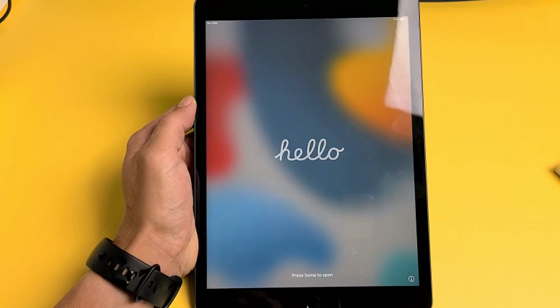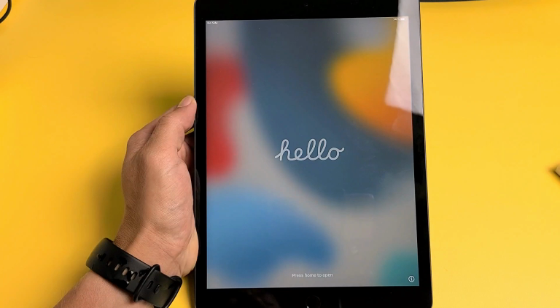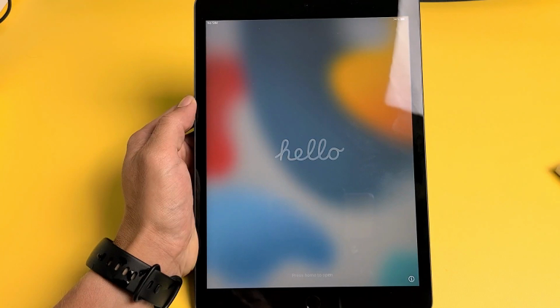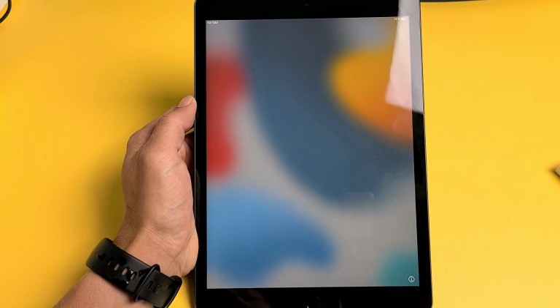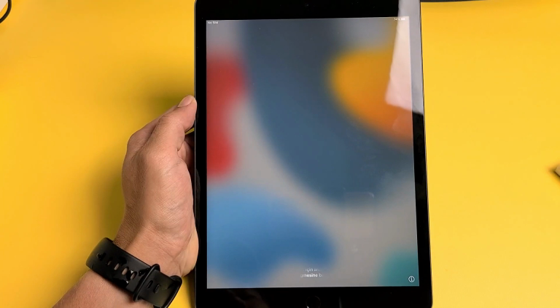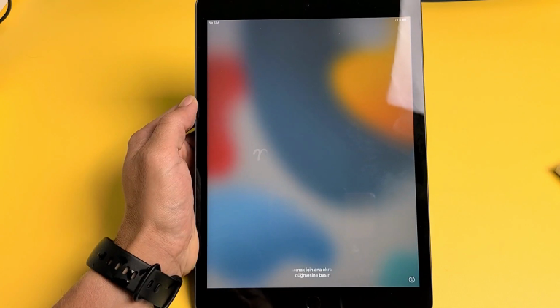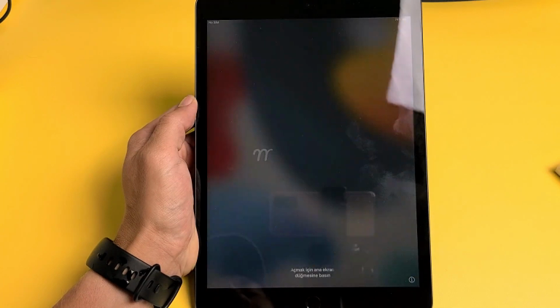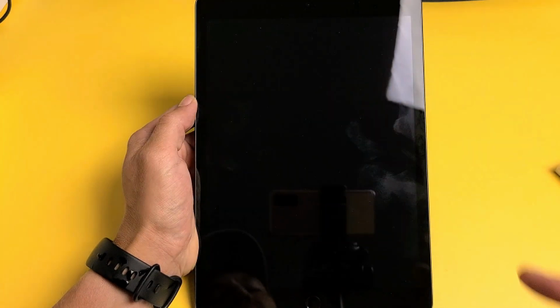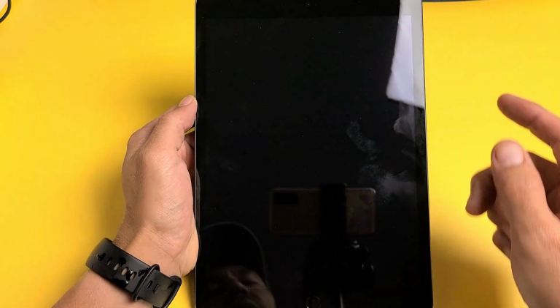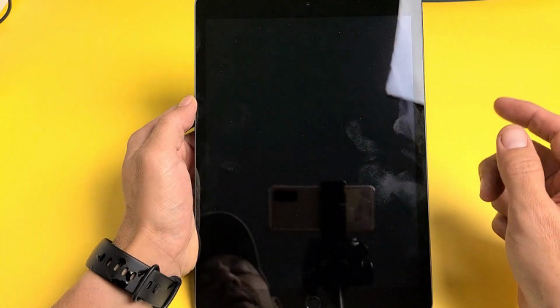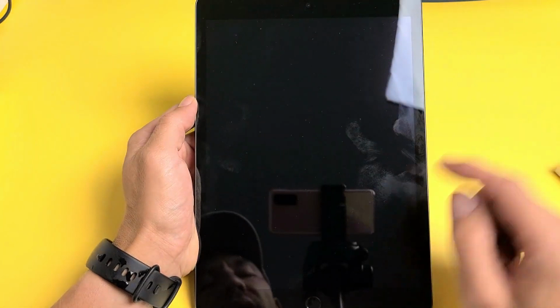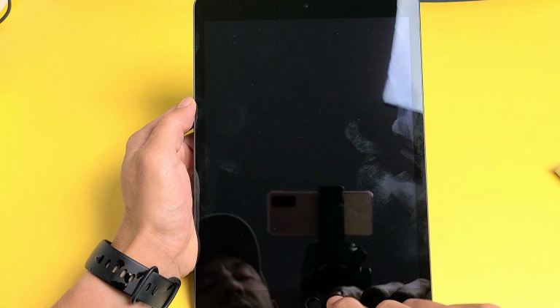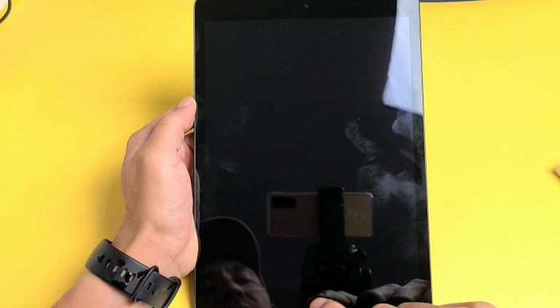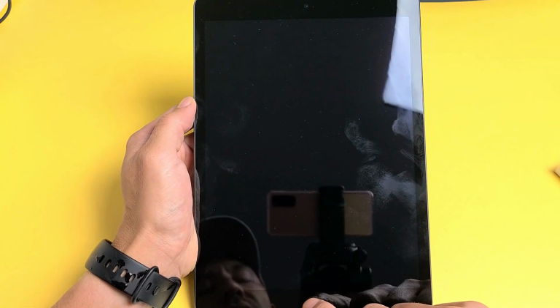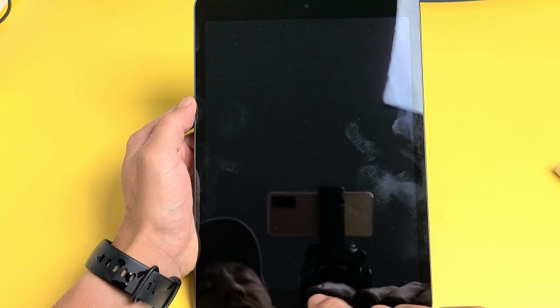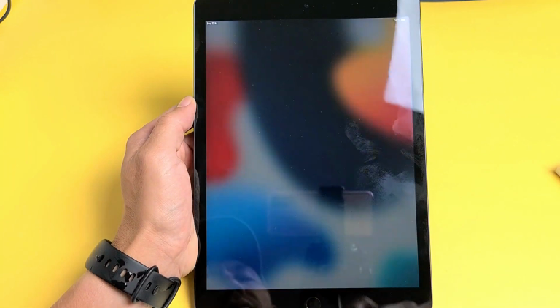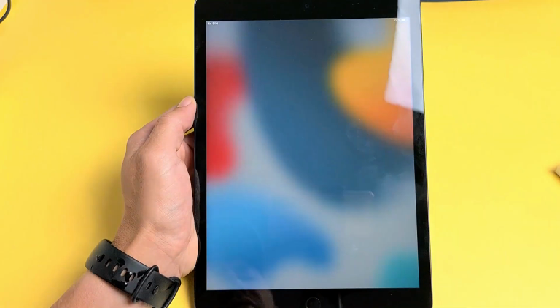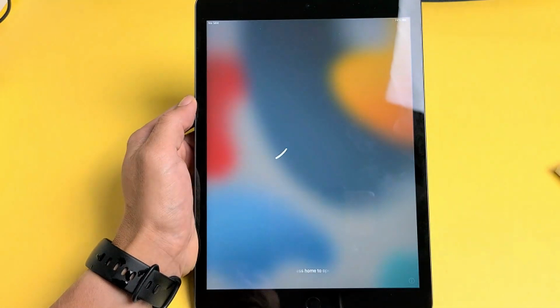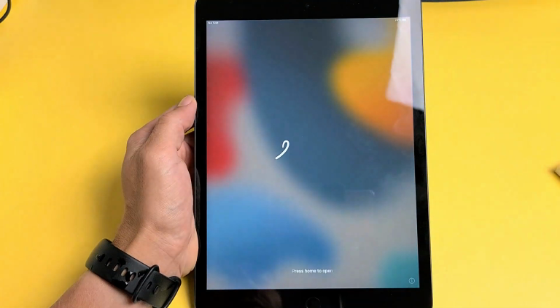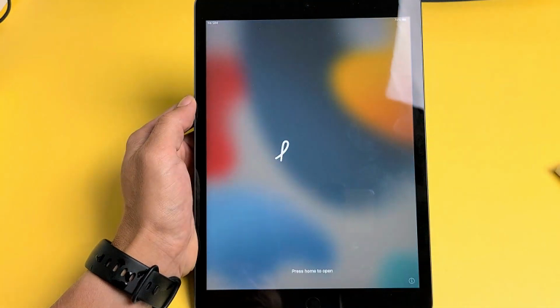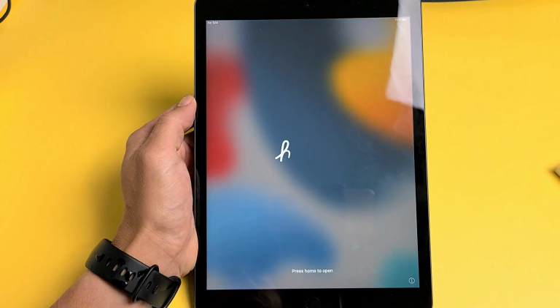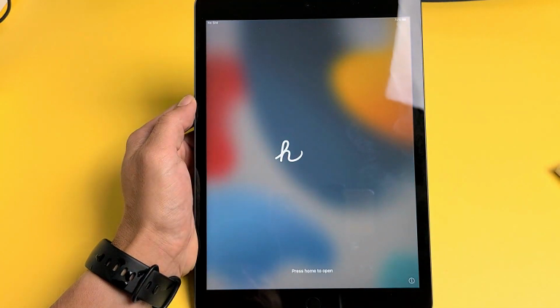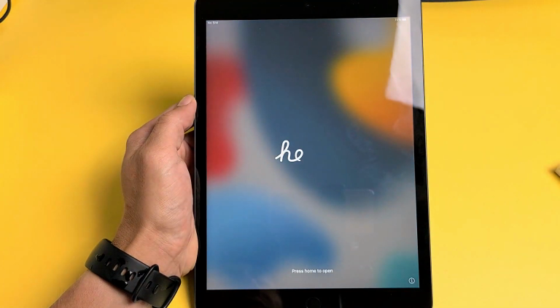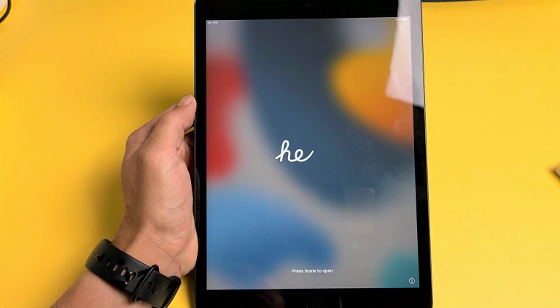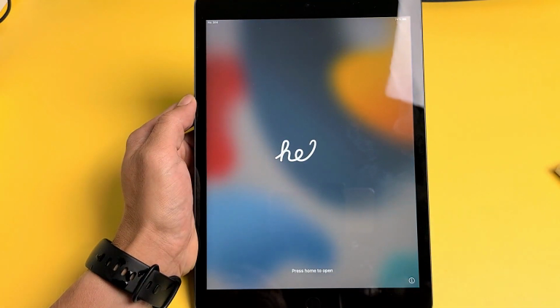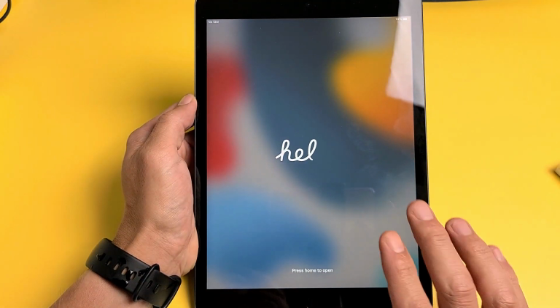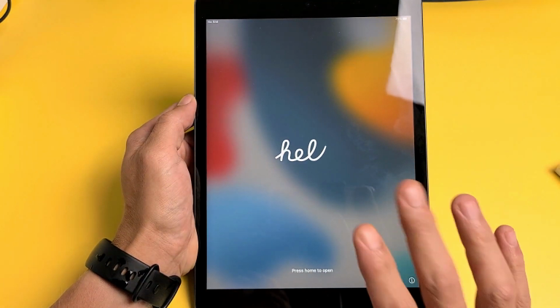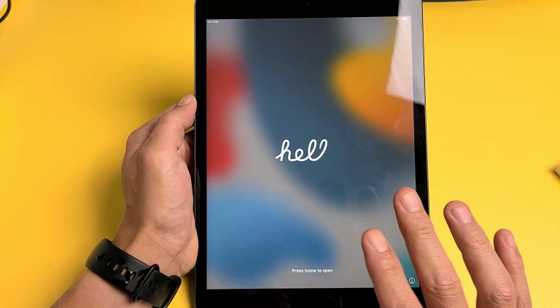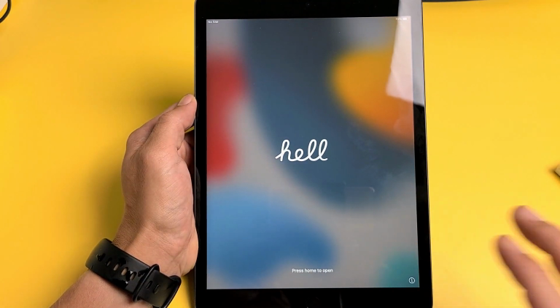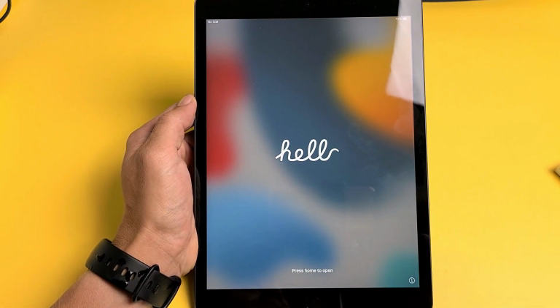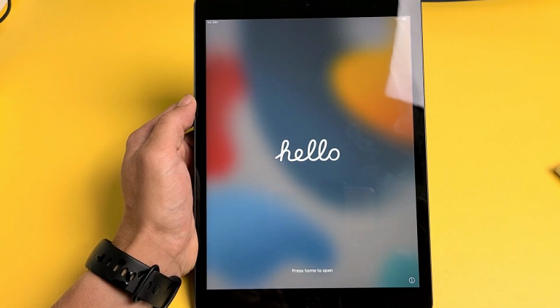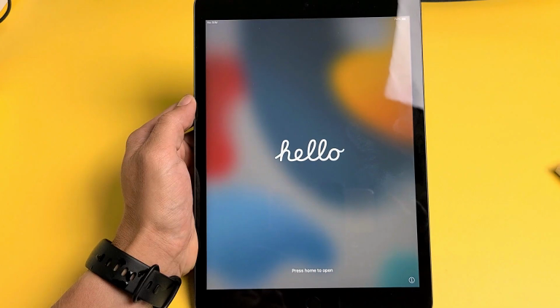Here is the new iPad 9th generation. I'm going to show you how to set it up step by step.